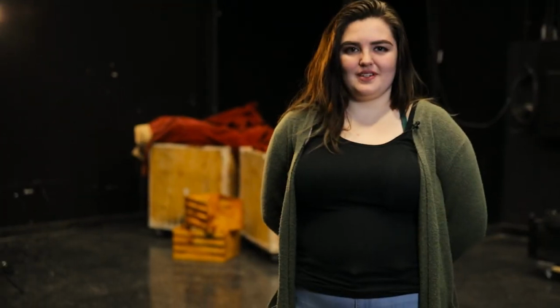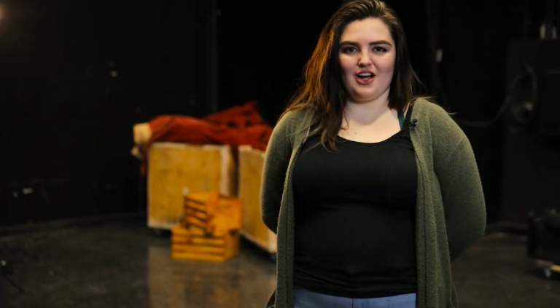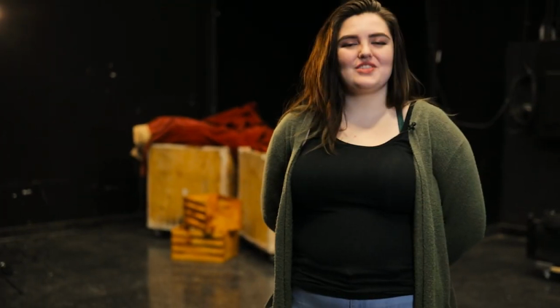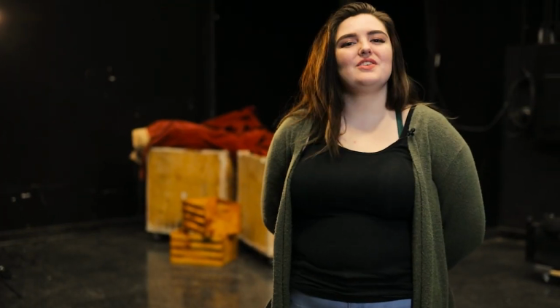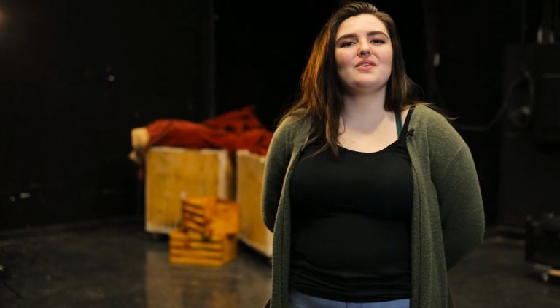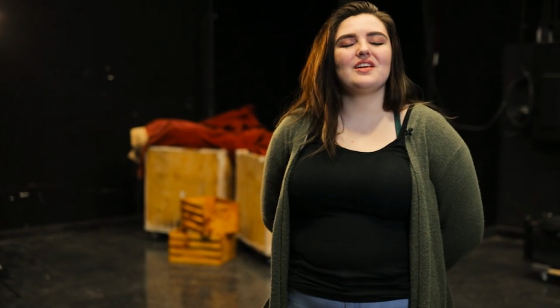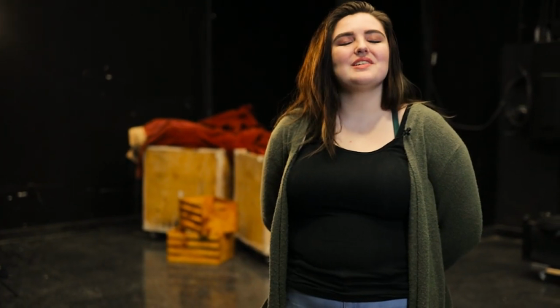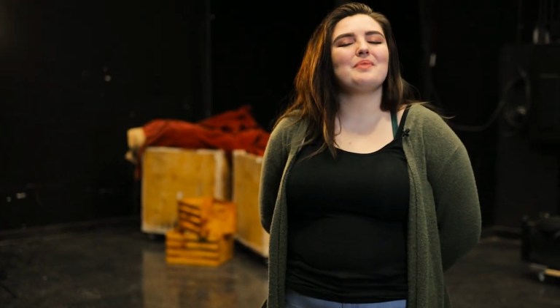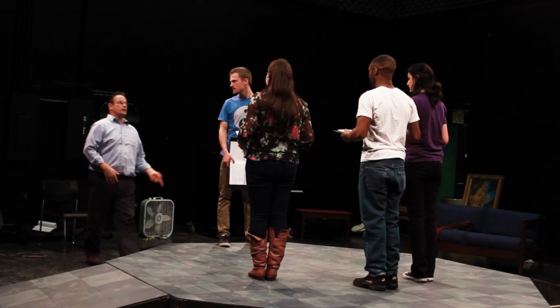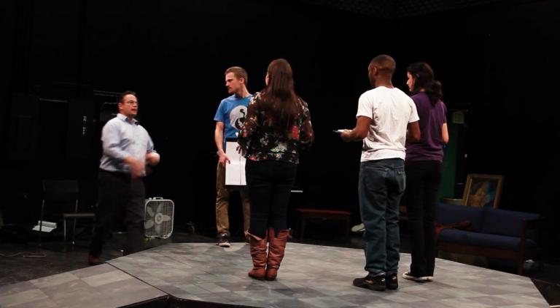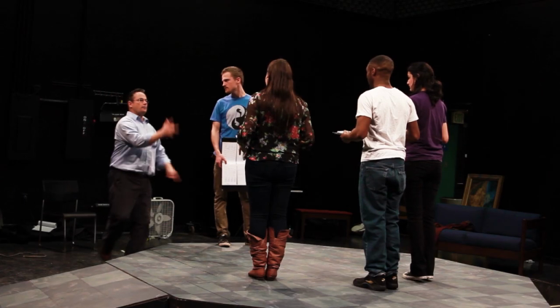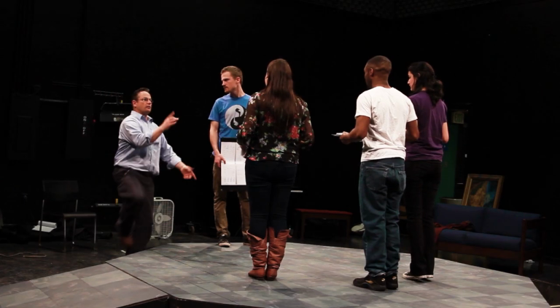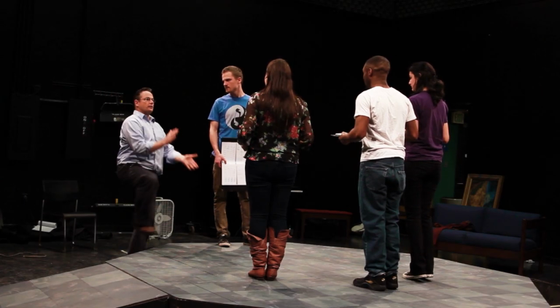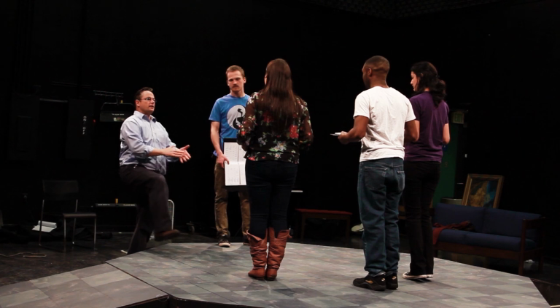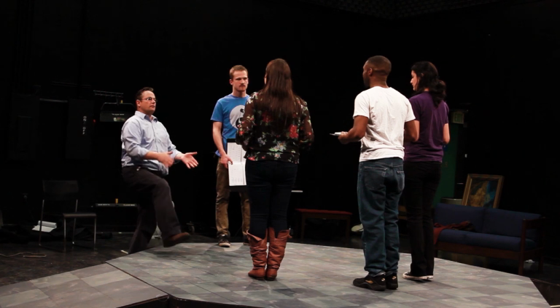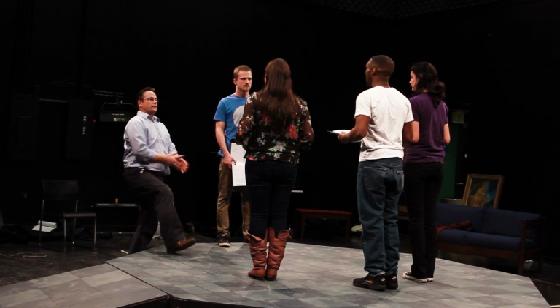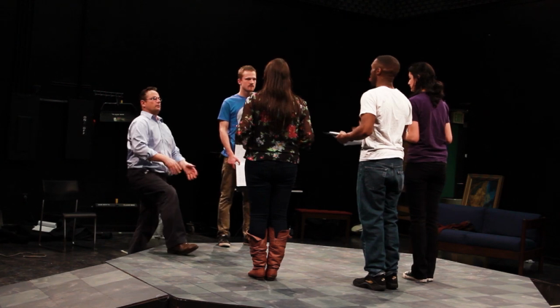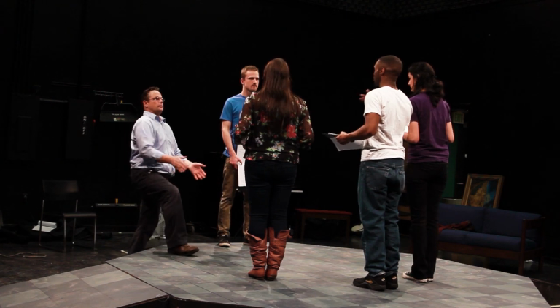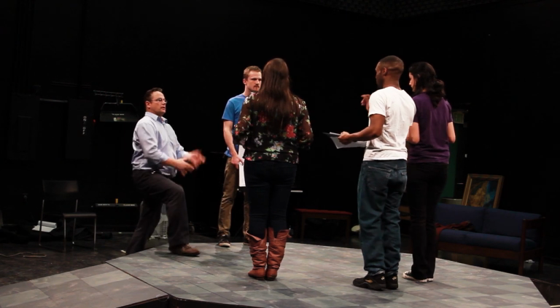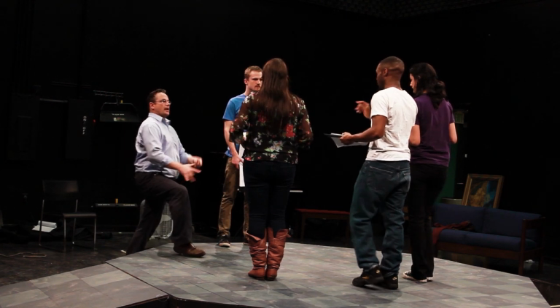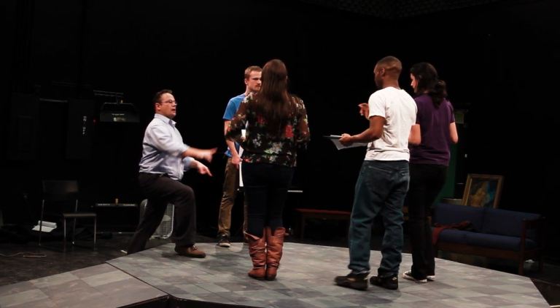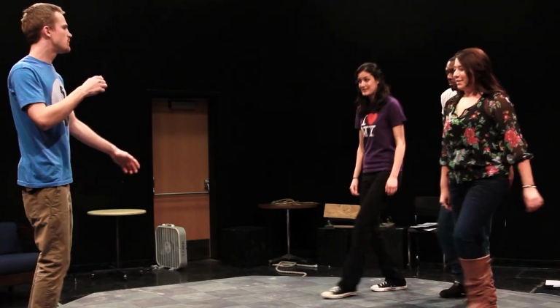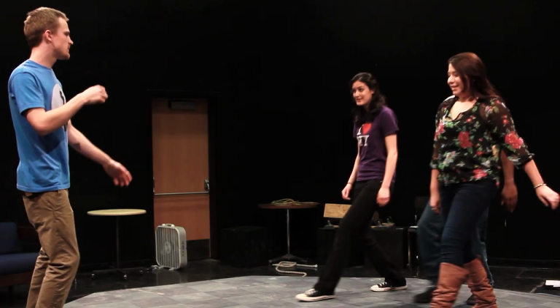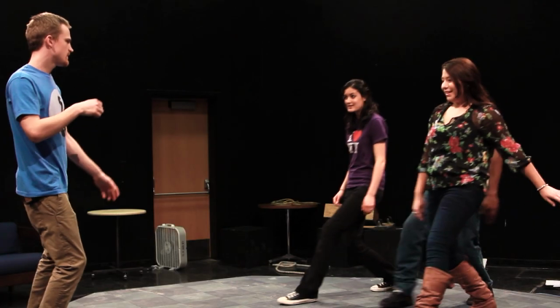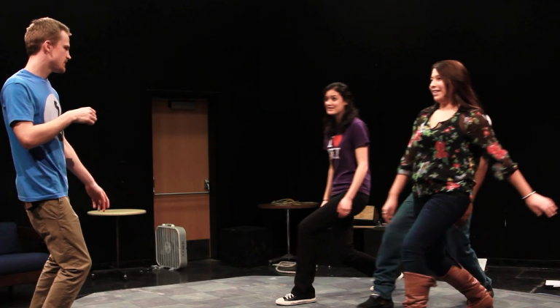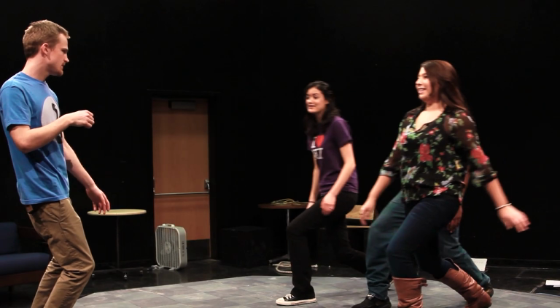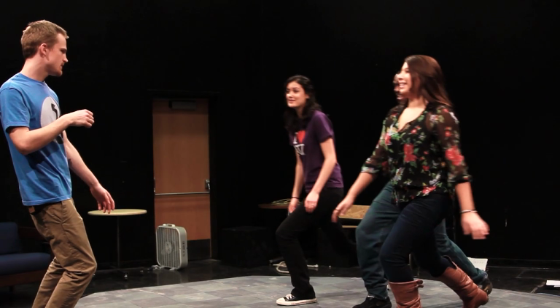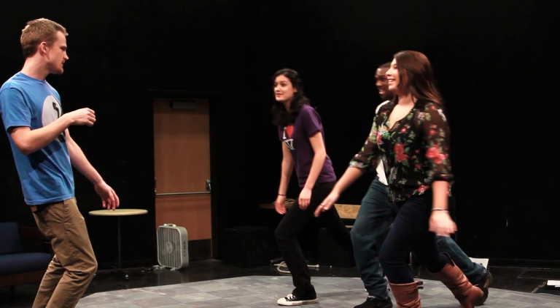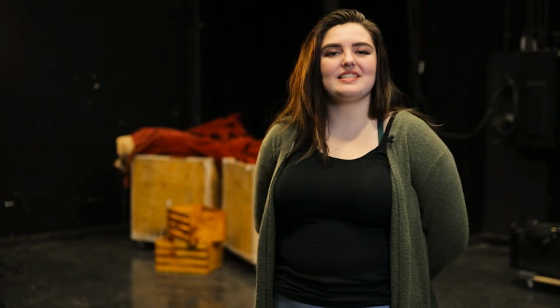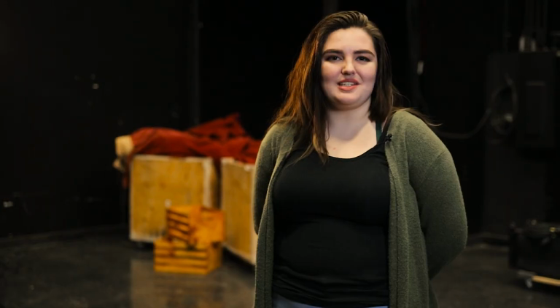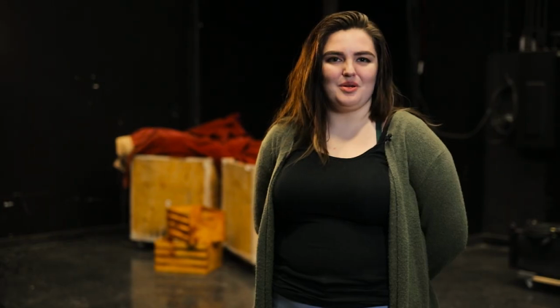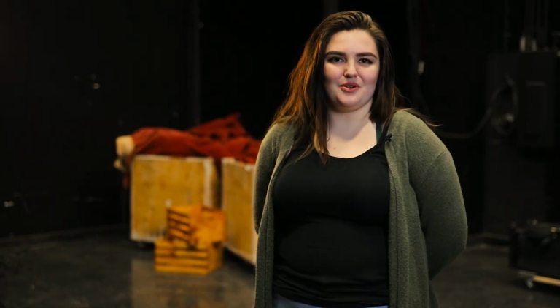Our studio theatre is perfect for smaller, more intimate performances. This theatre seats 60 people.